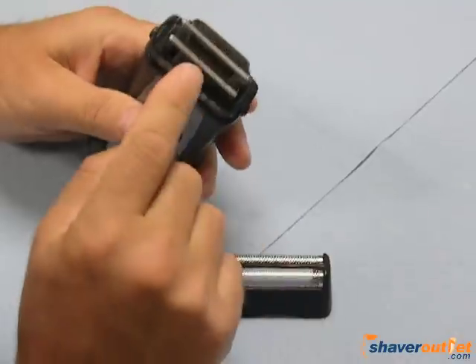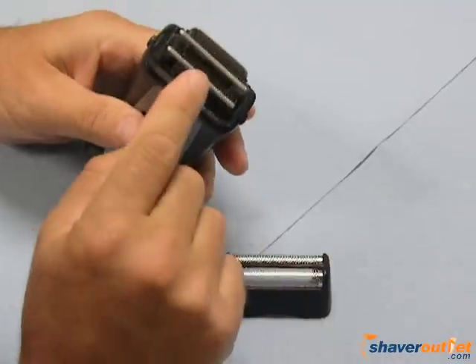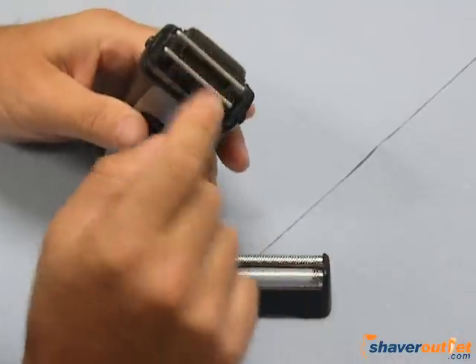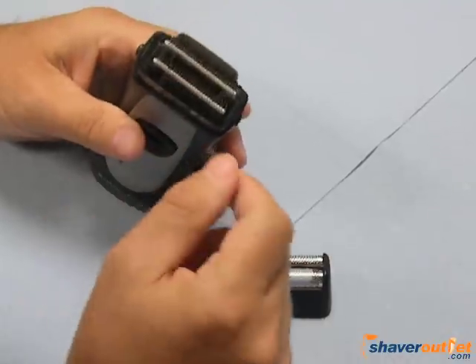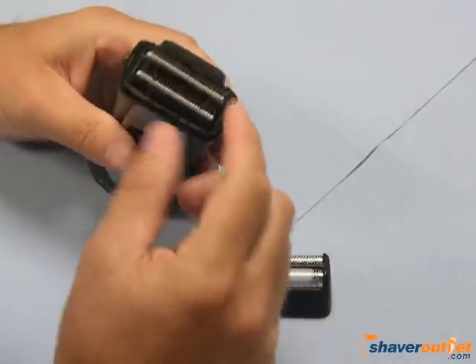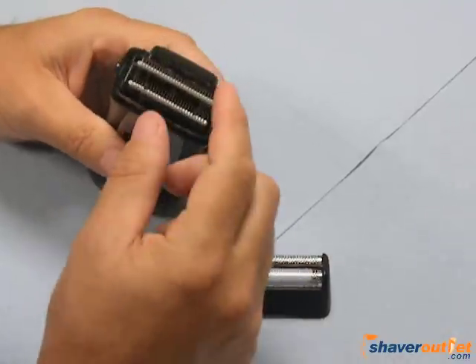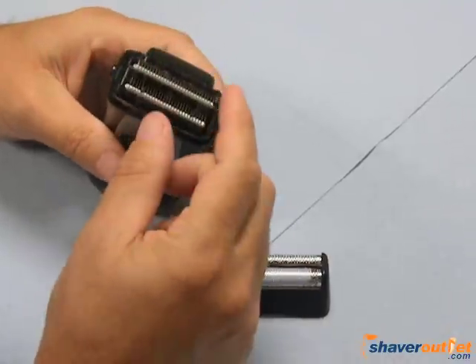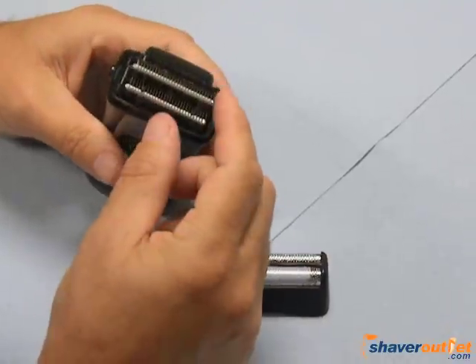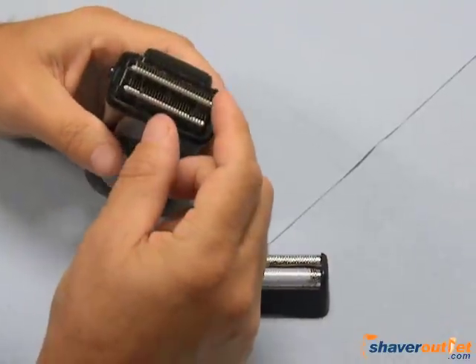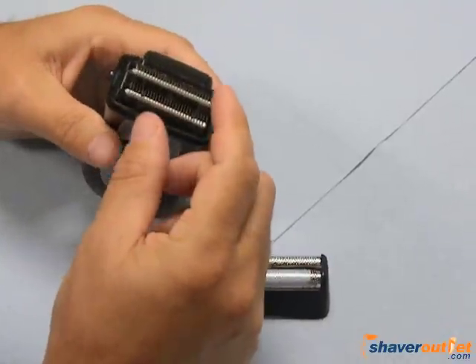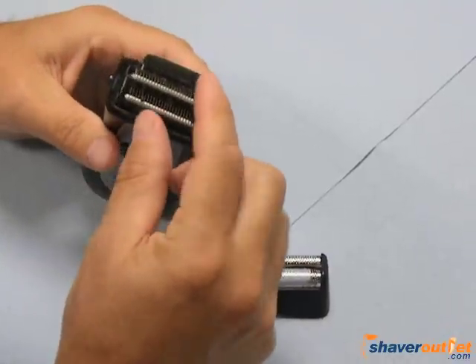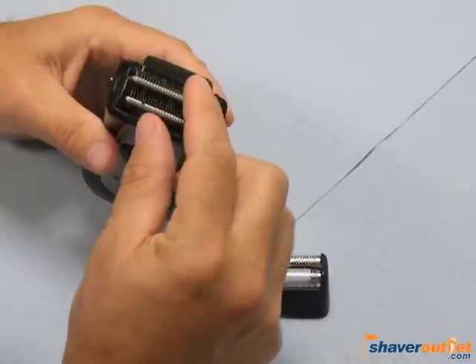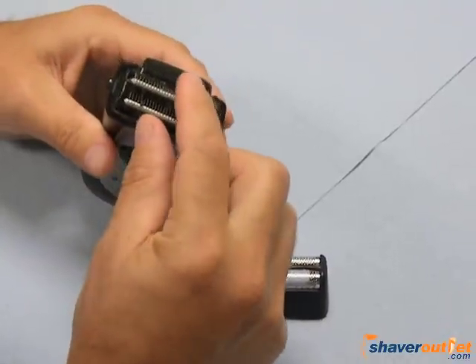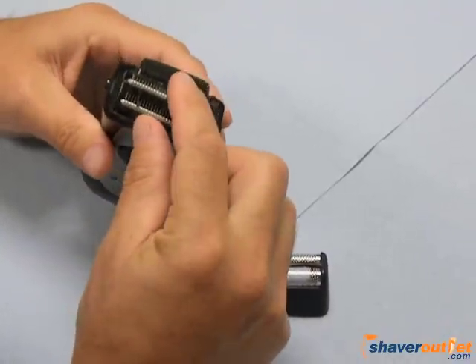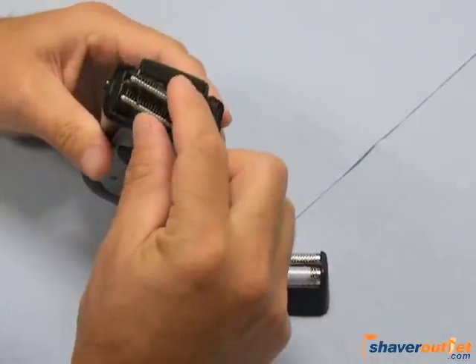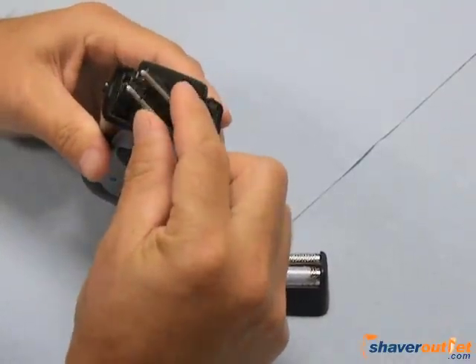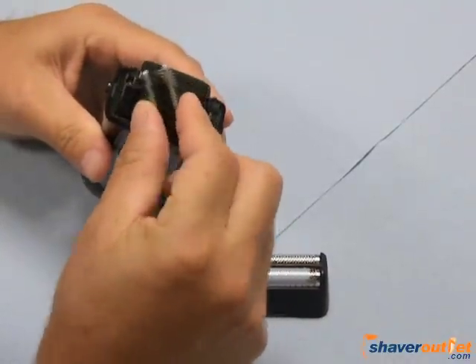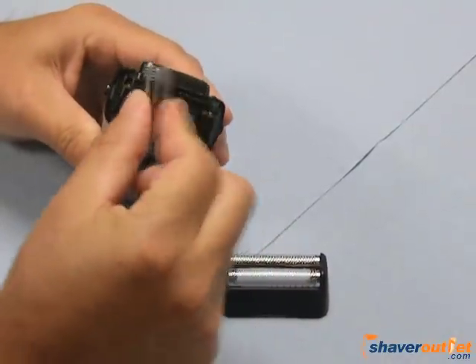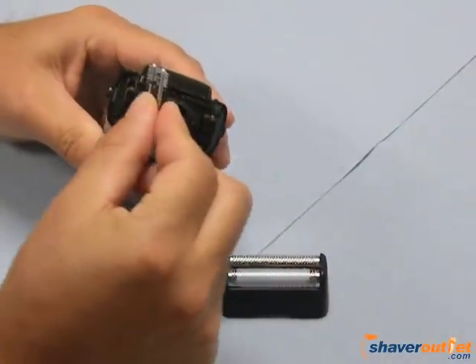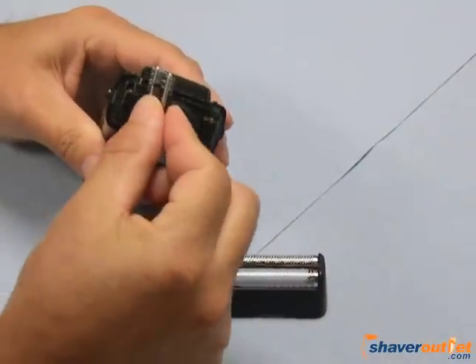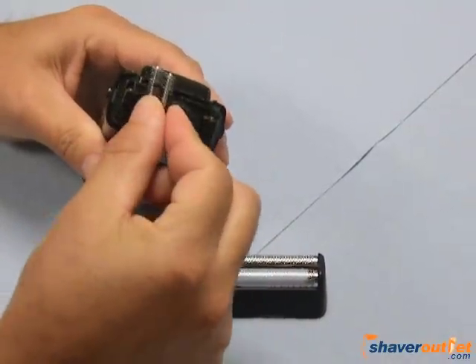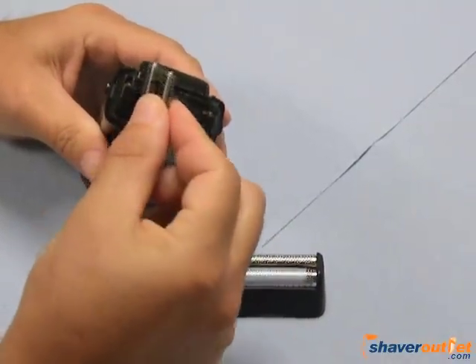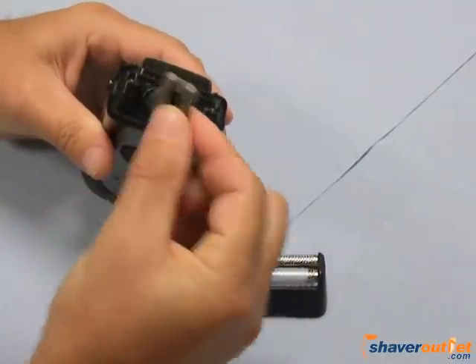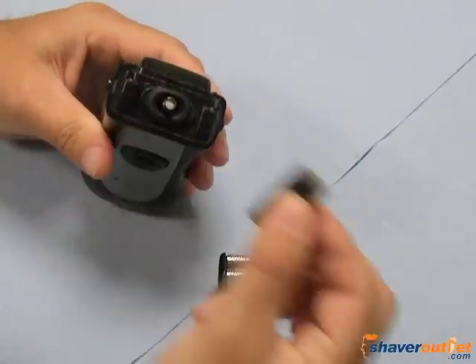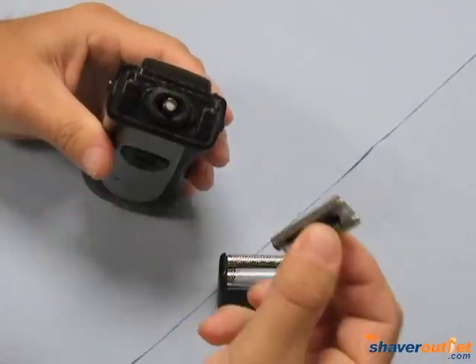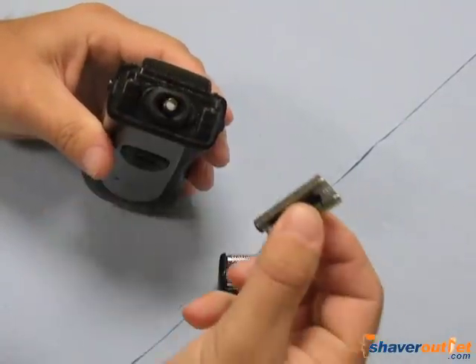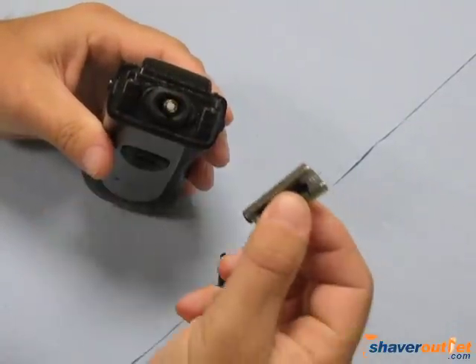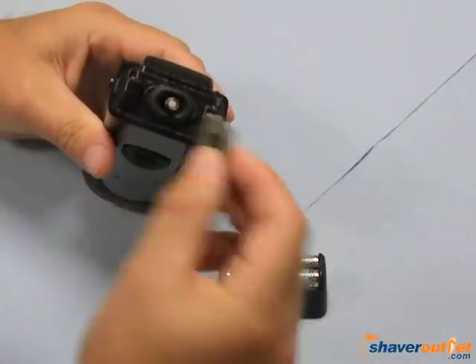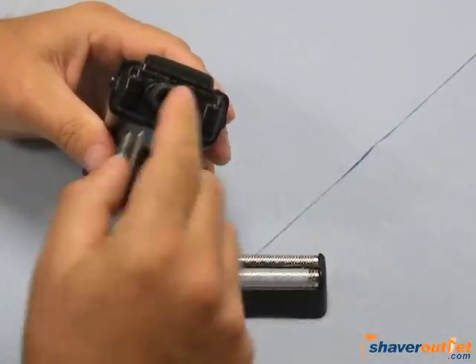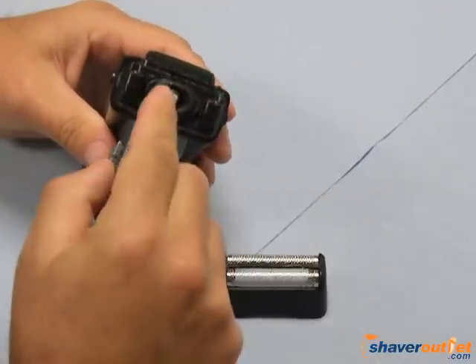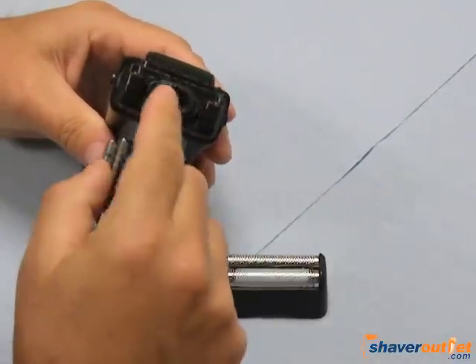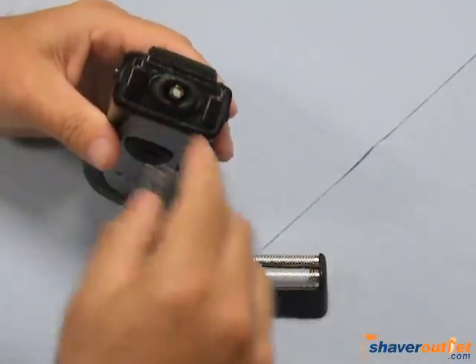Your cutter is removed. You turn it 90 degrees and it'll come right off the stem.